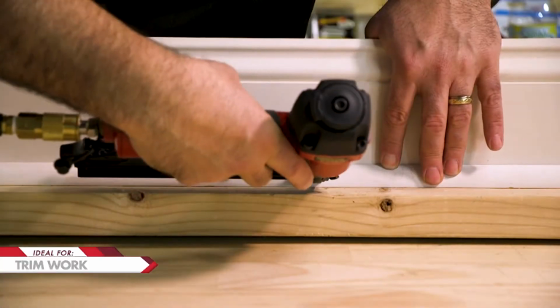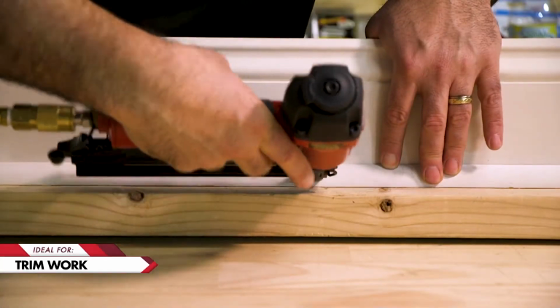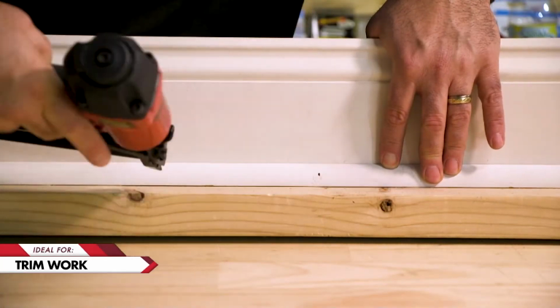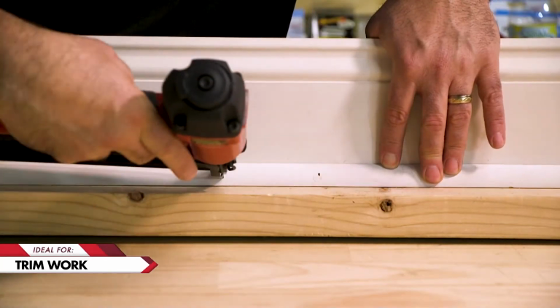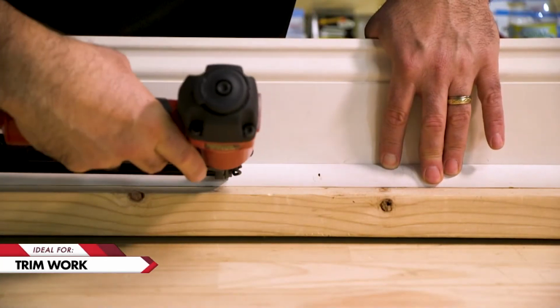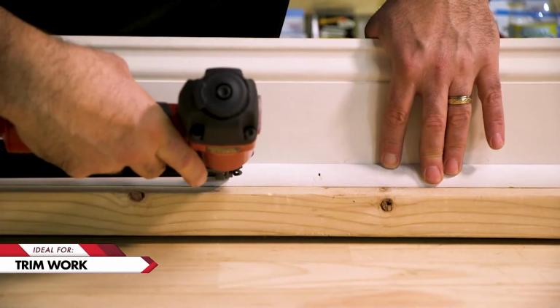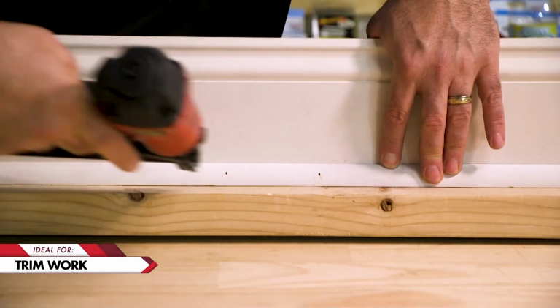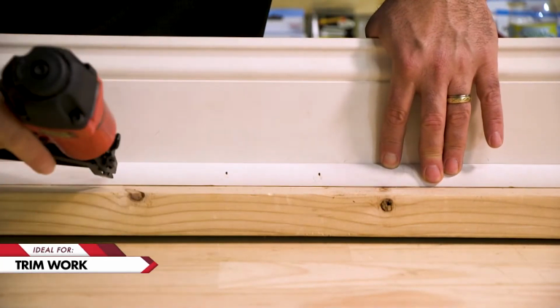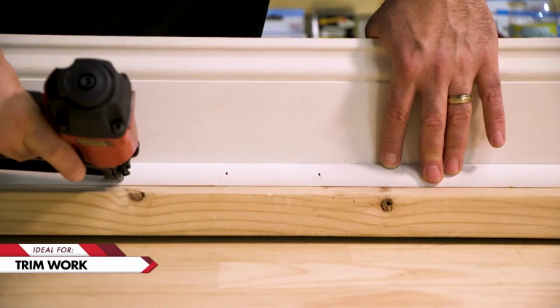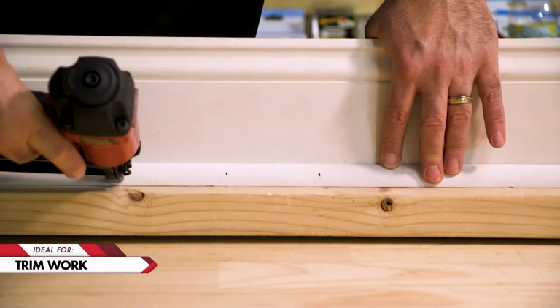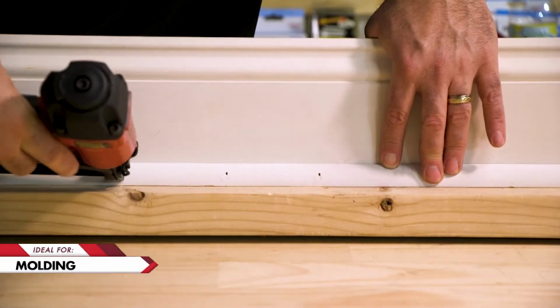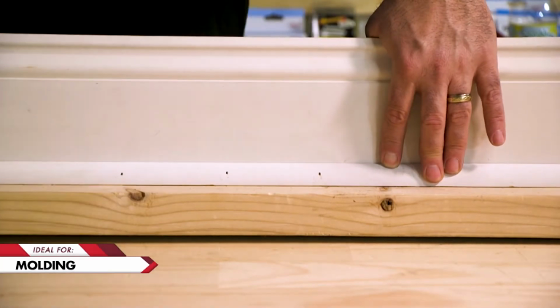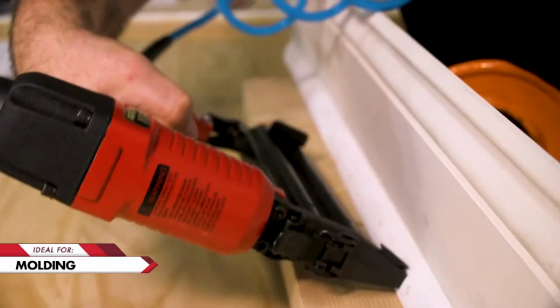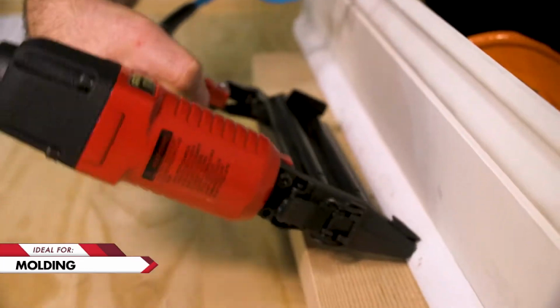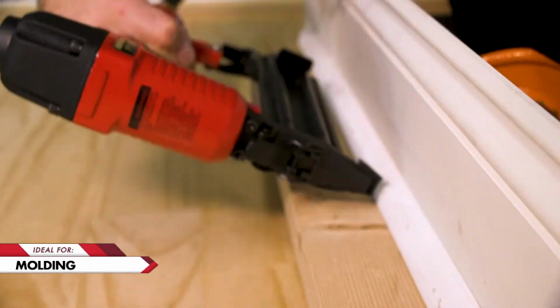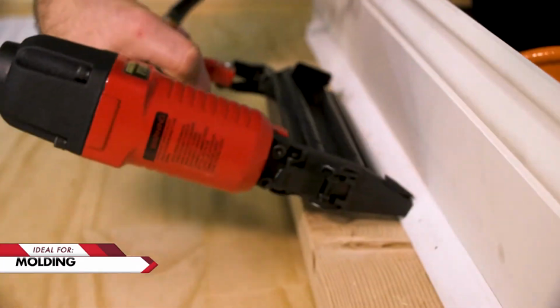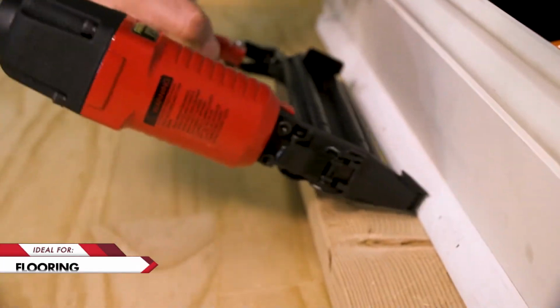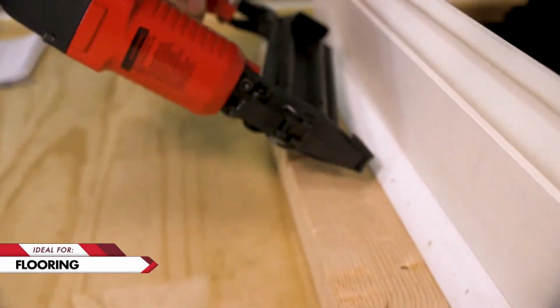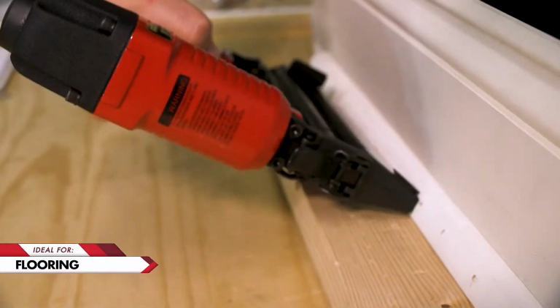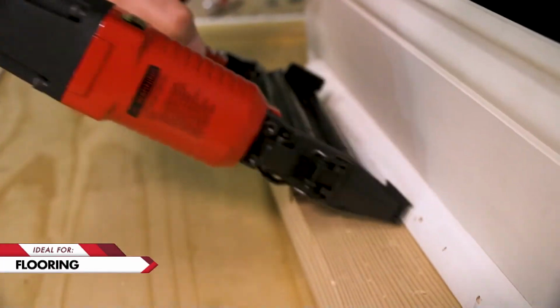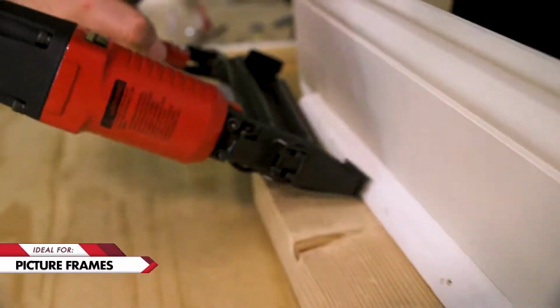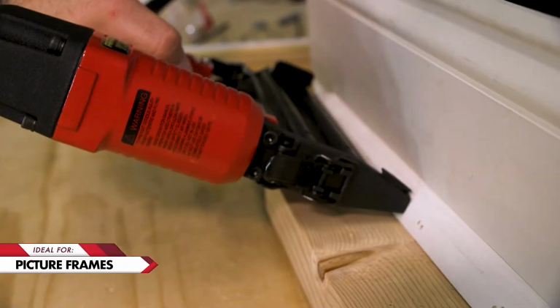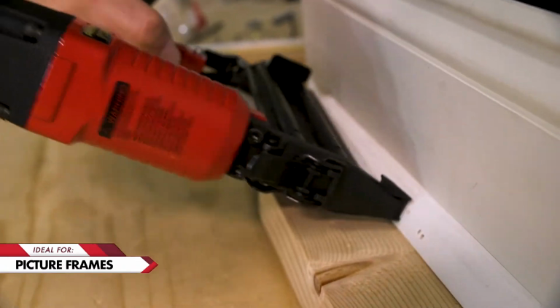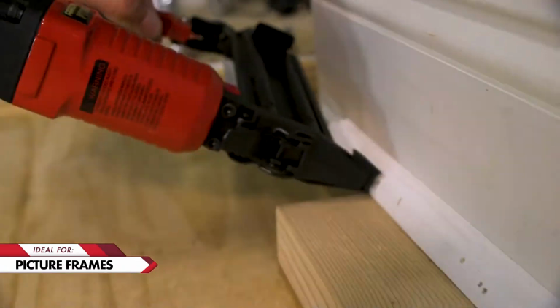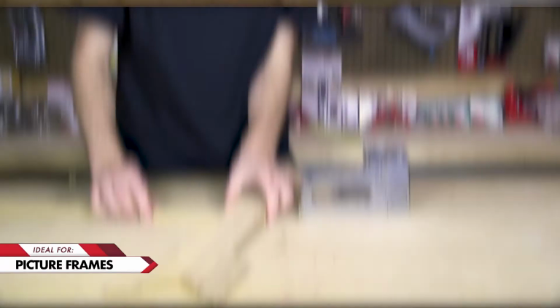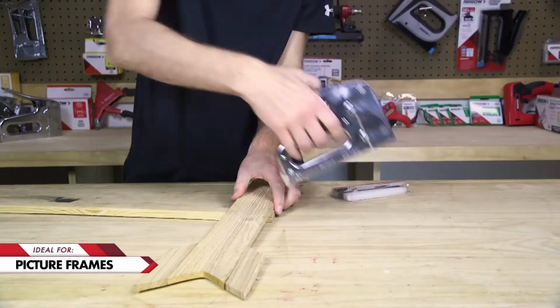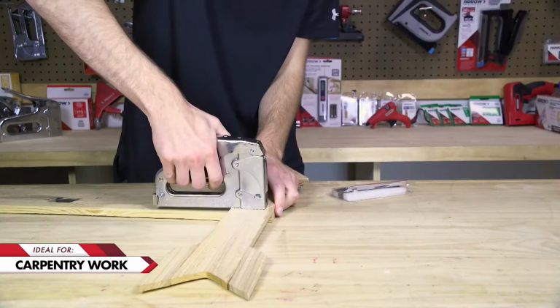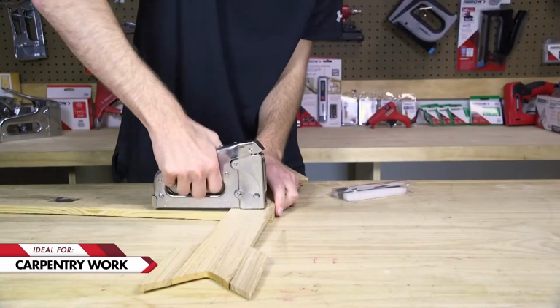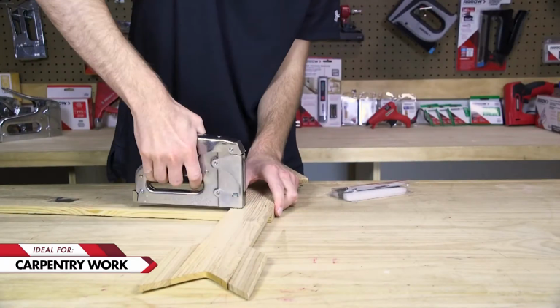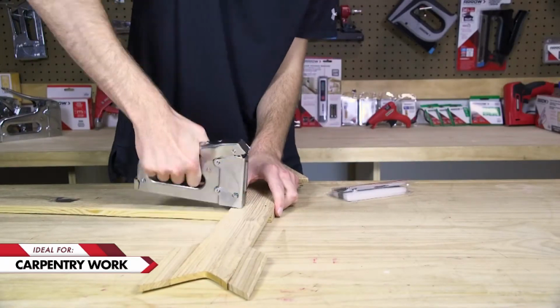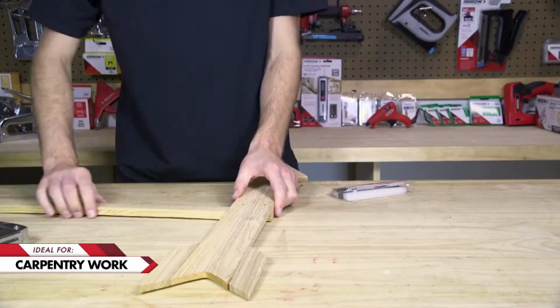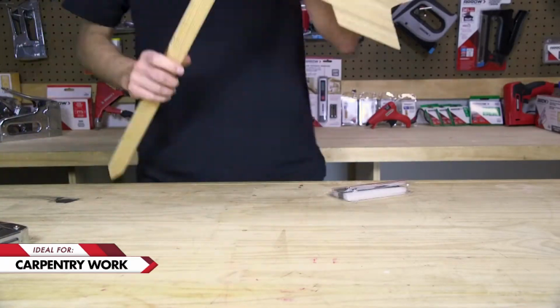Ideal for working on trim, molding, flooring, picture frames, and other carpentry work.